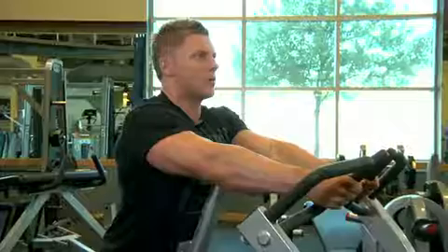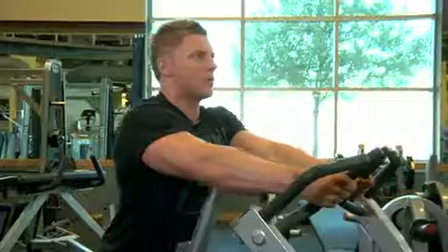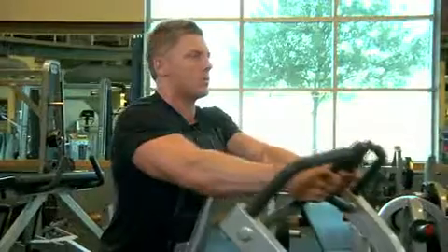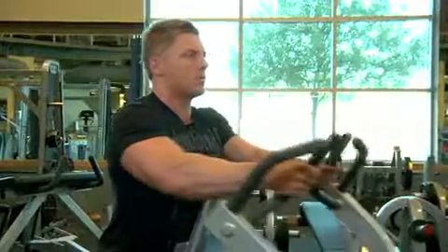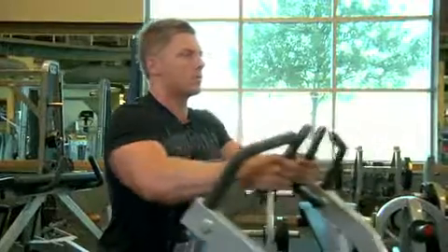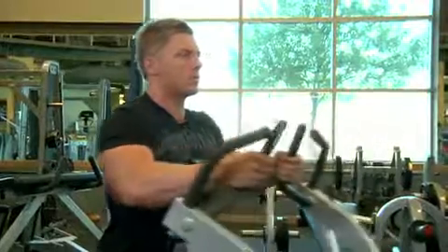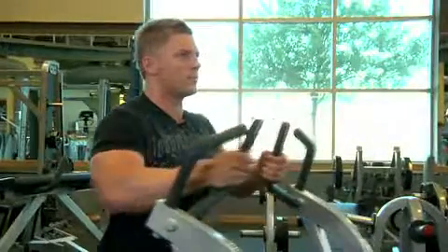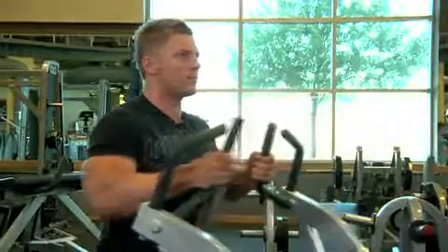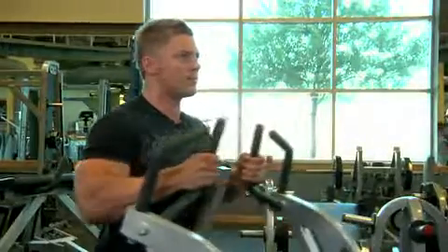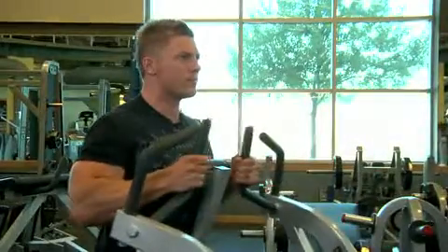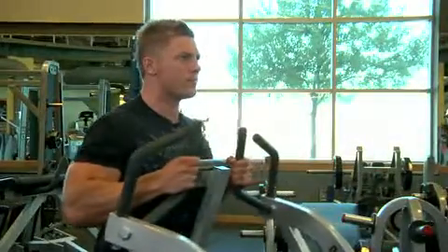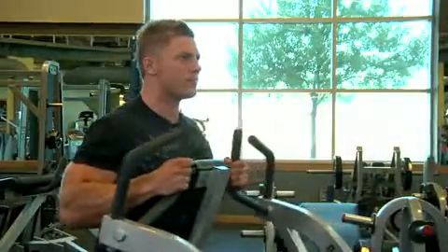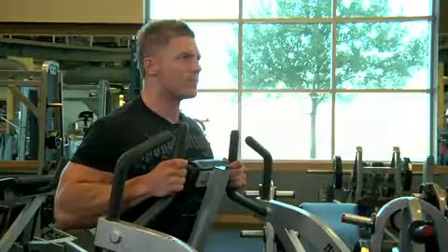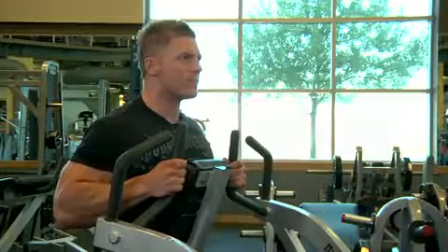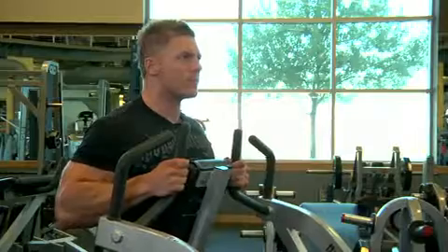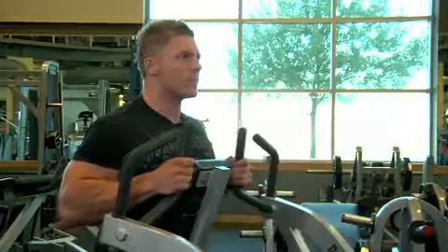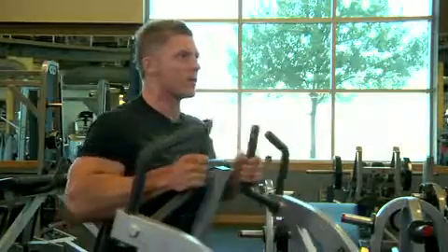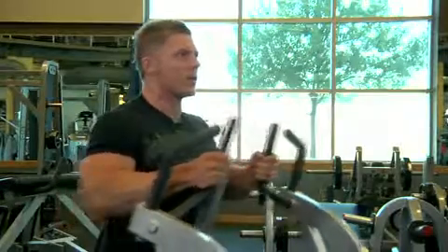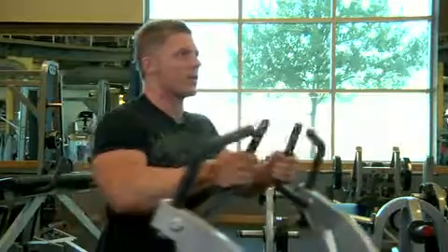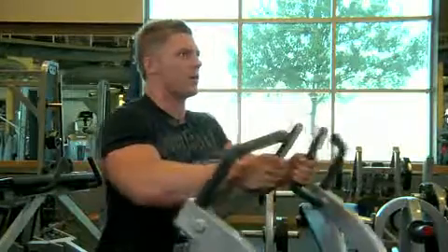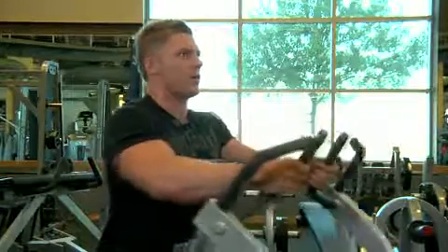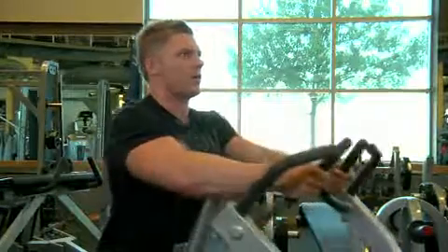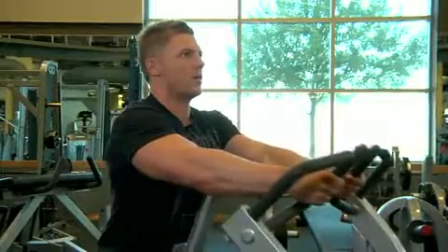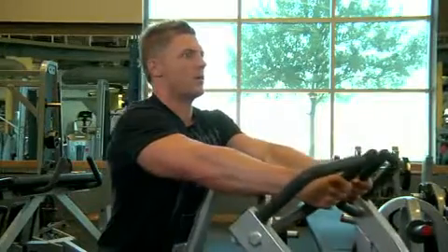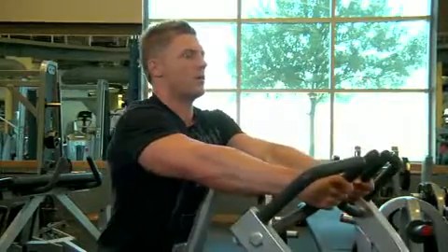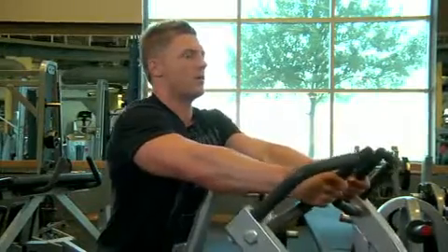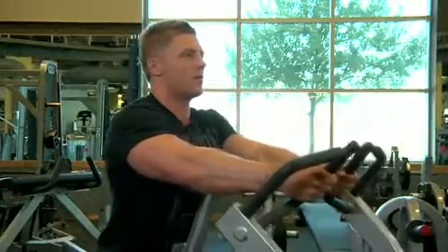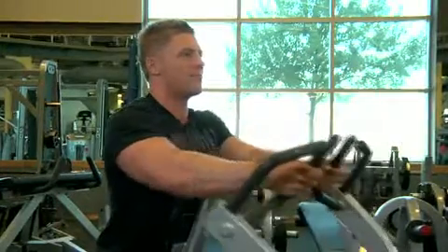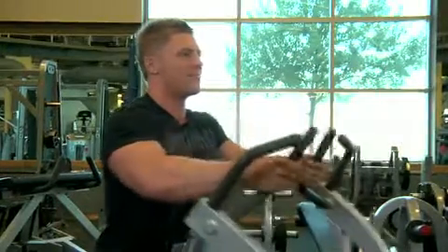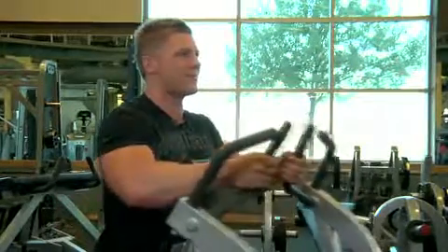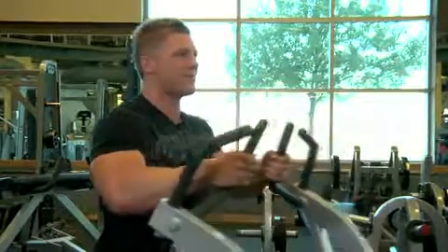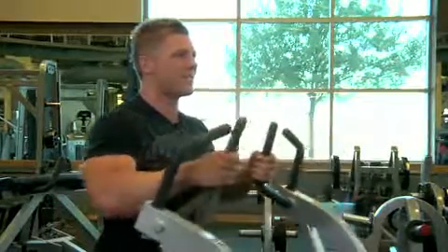For multiple repetitions, avoid completely returning the weight to the stops to keep tension on the muscles being worked.